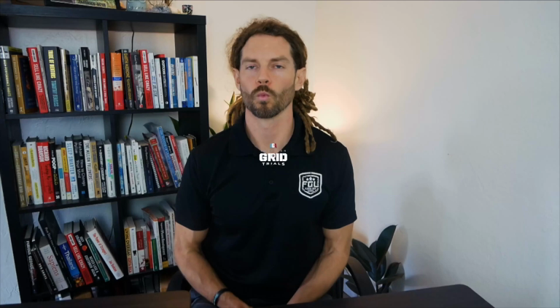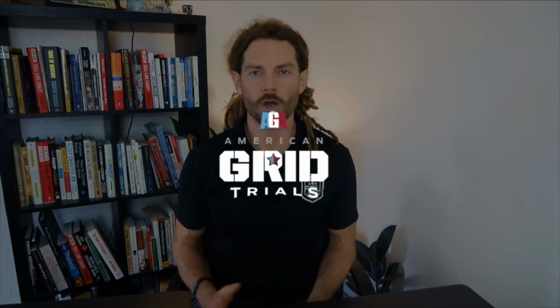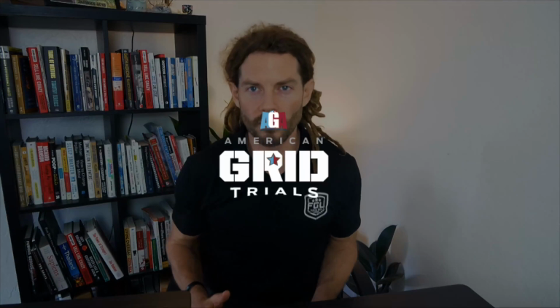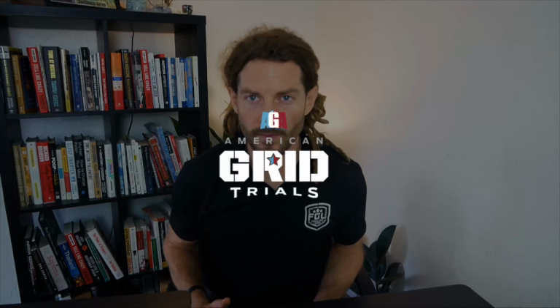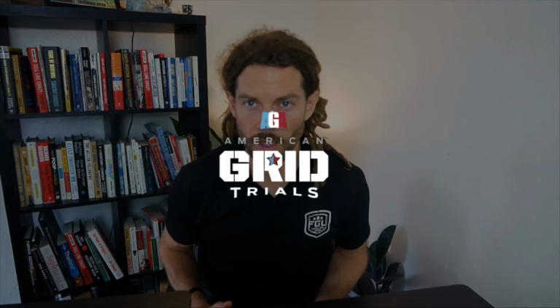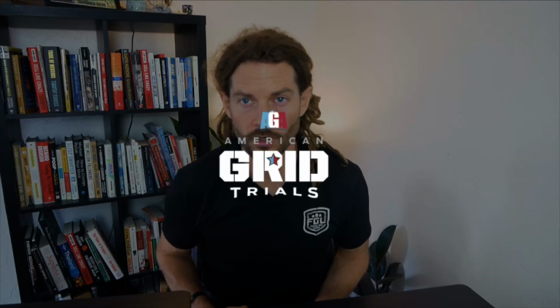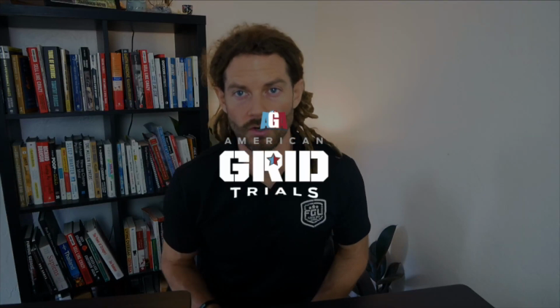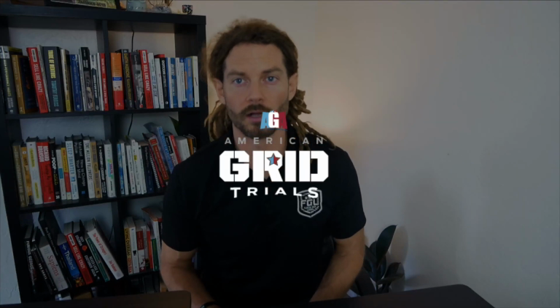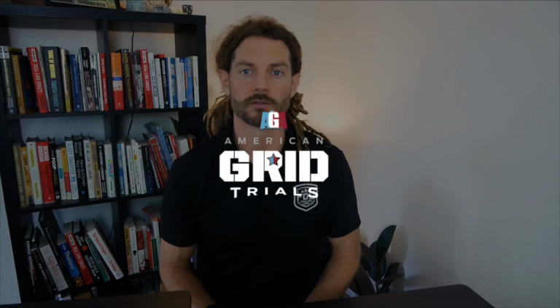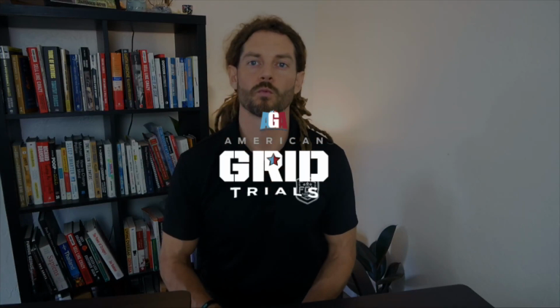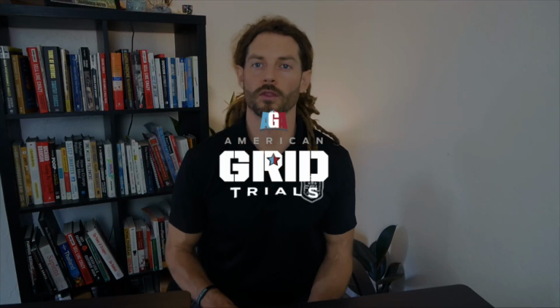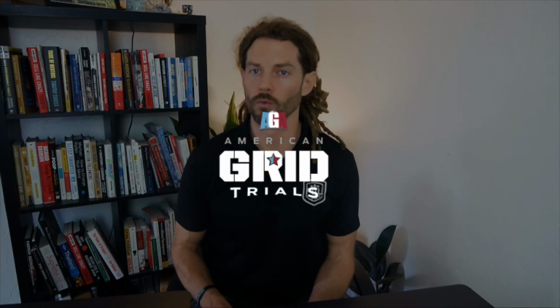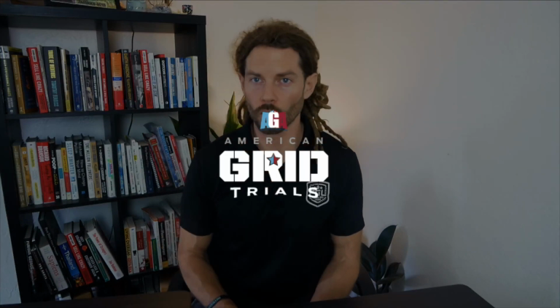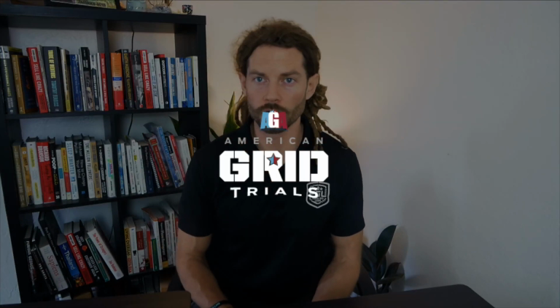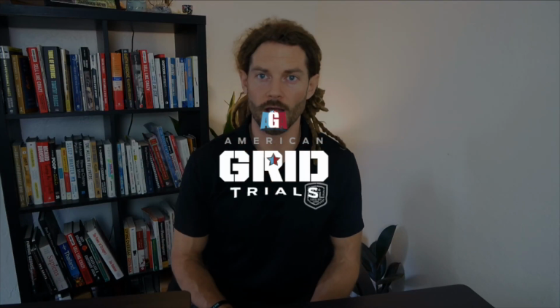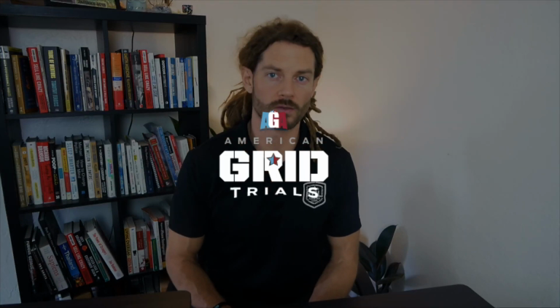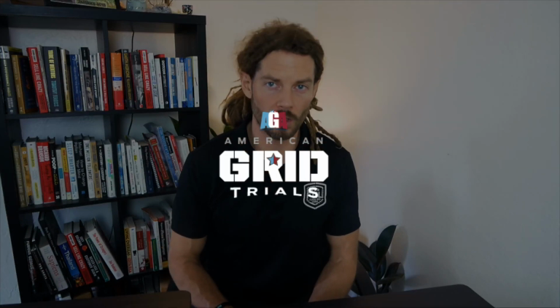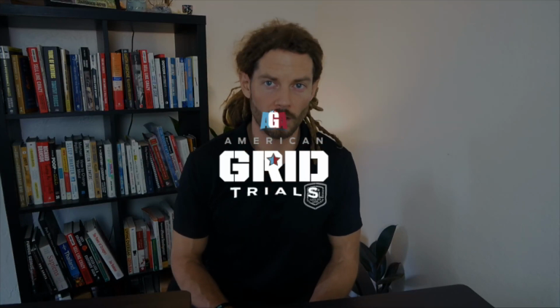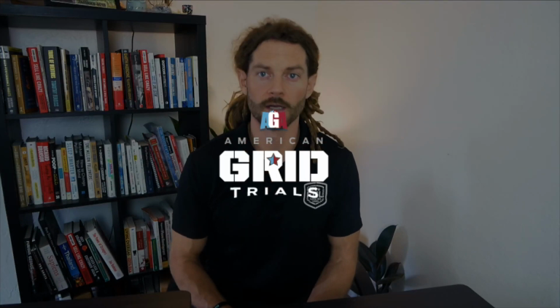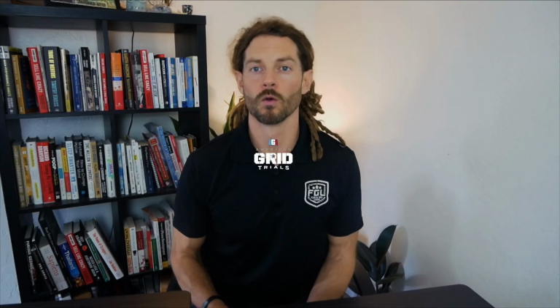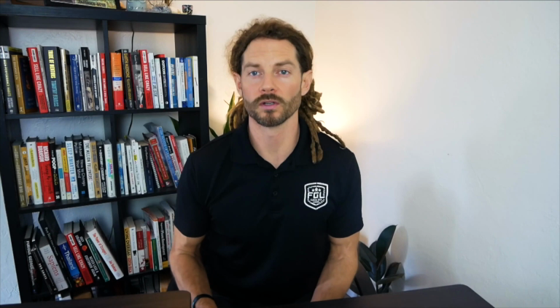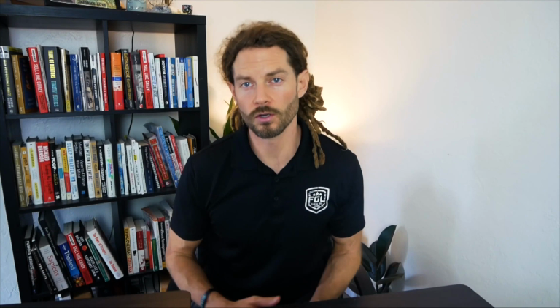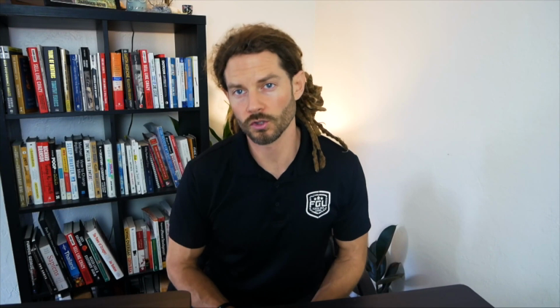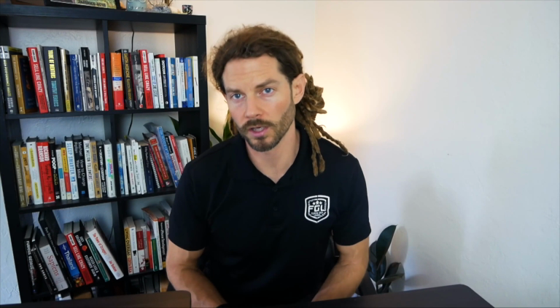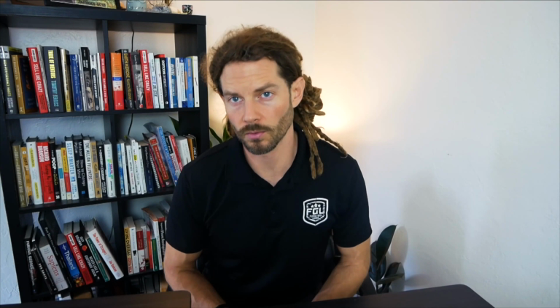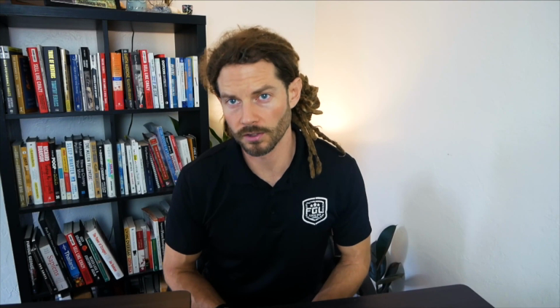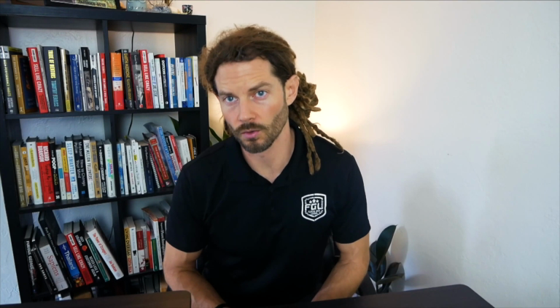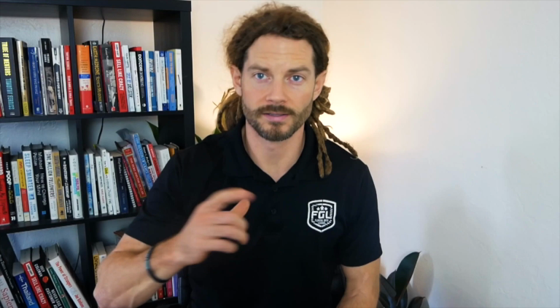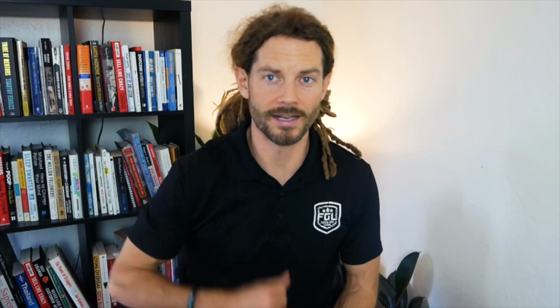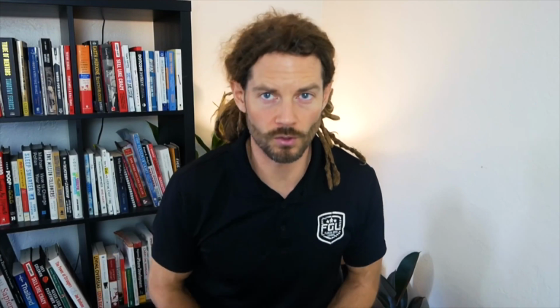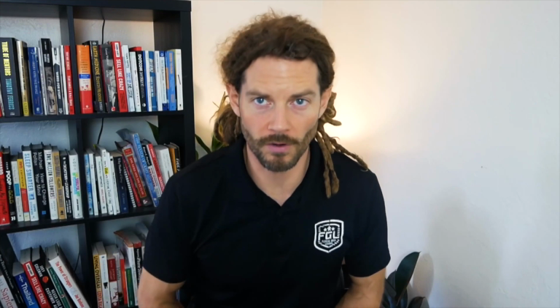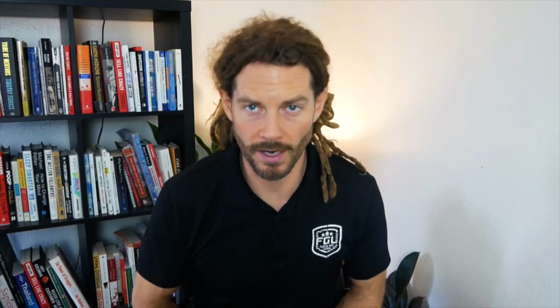What are the American Grid Trials? What are the rules? How does it work? What's new in 2022? Stay tuned to find out.